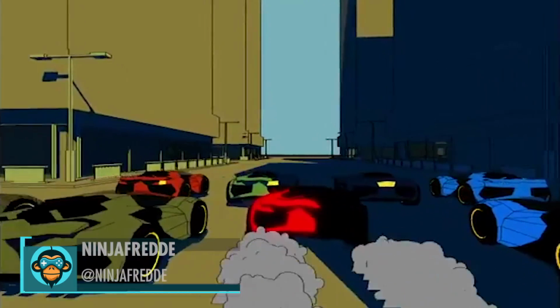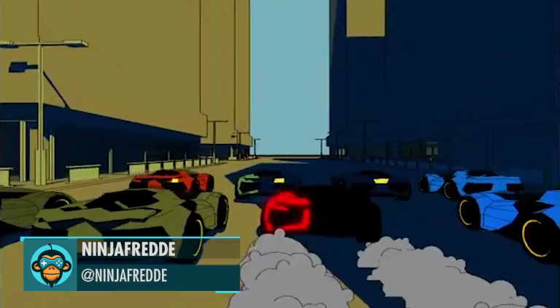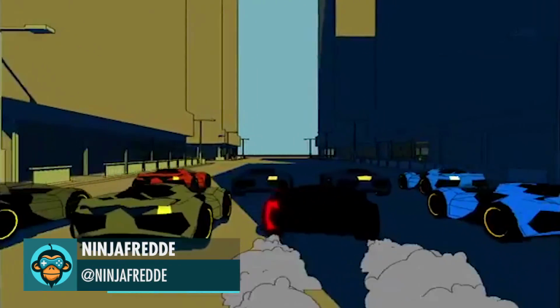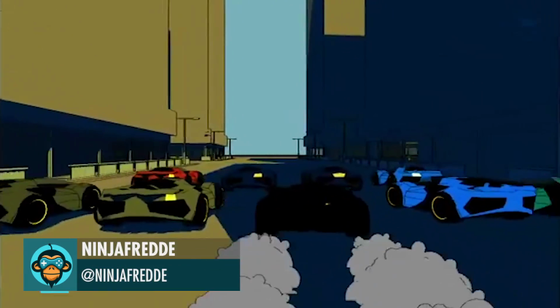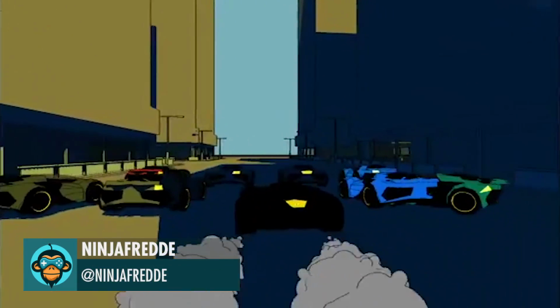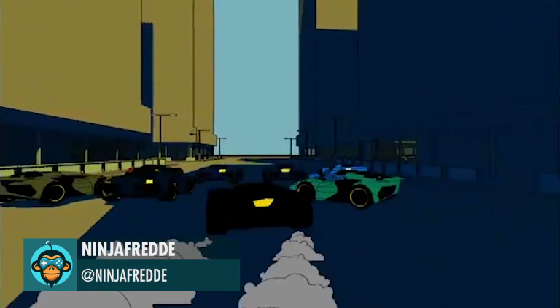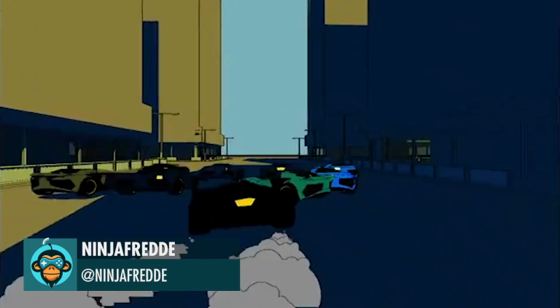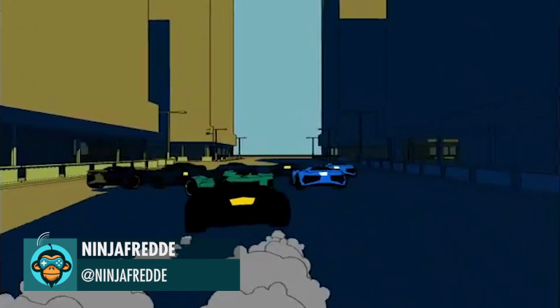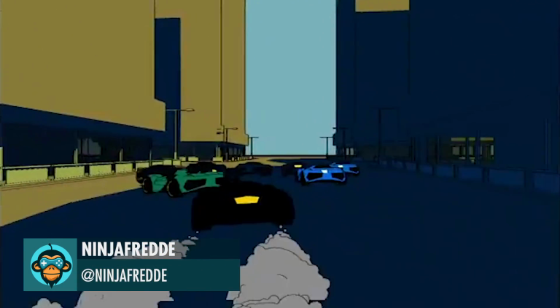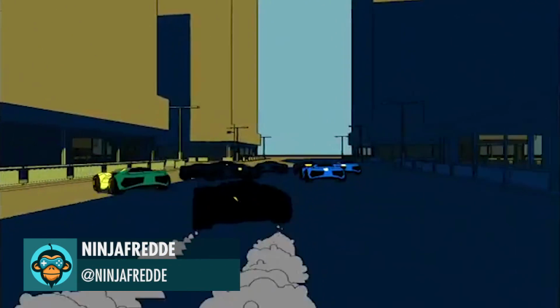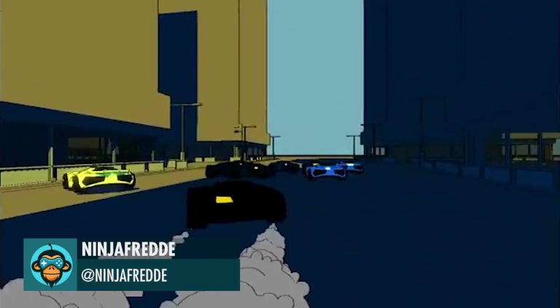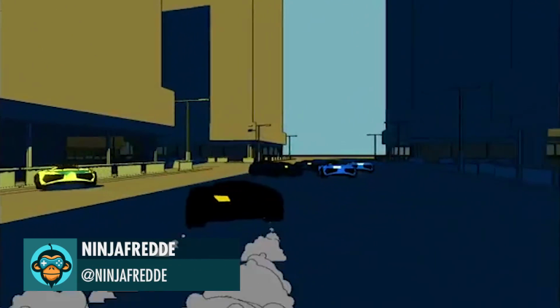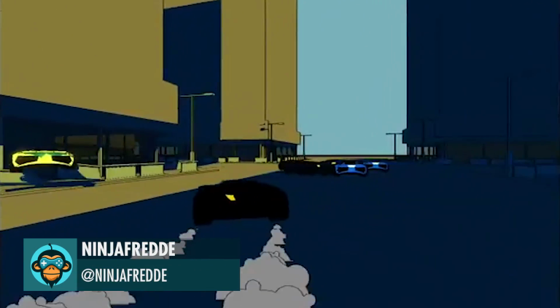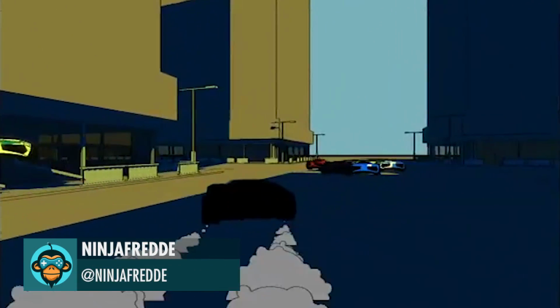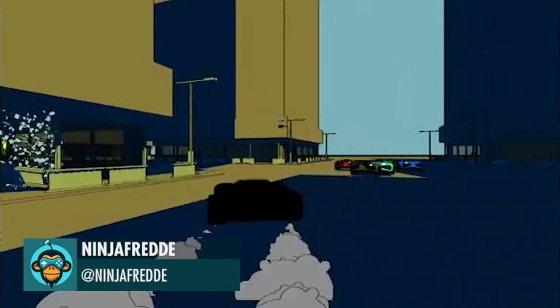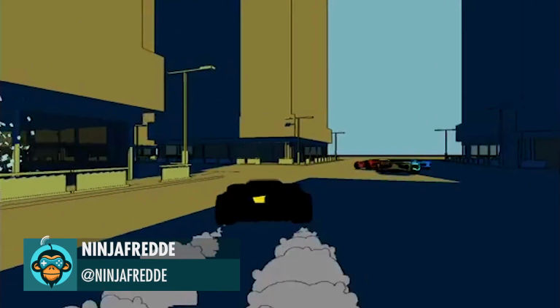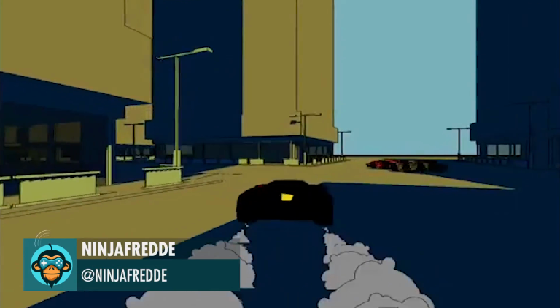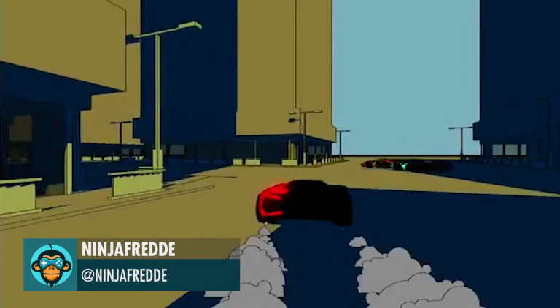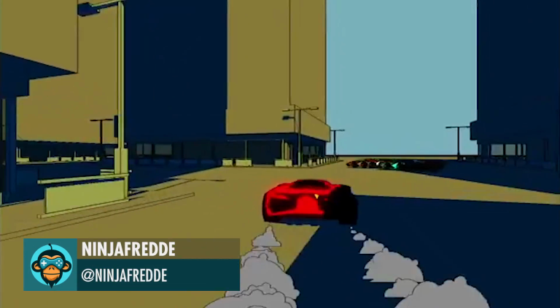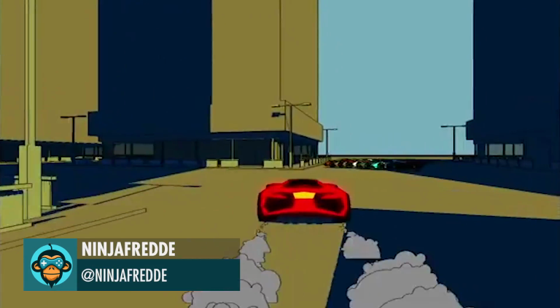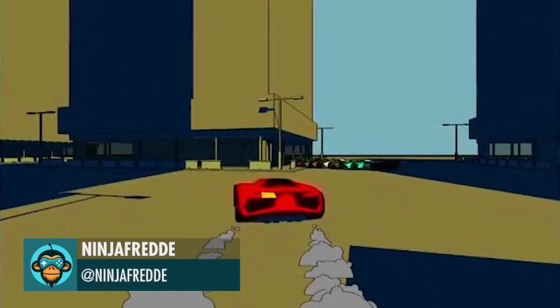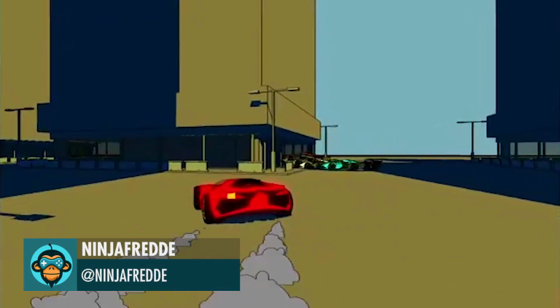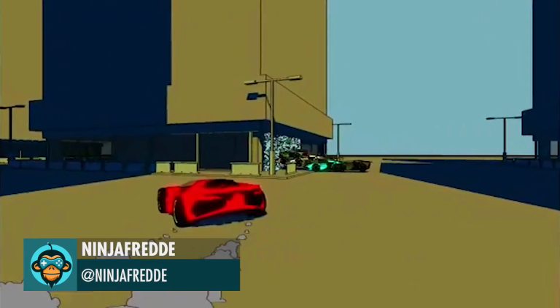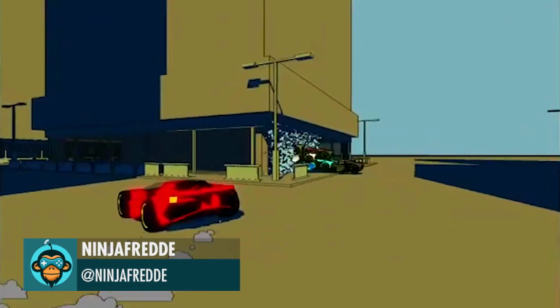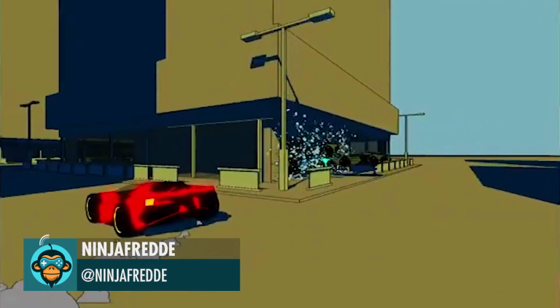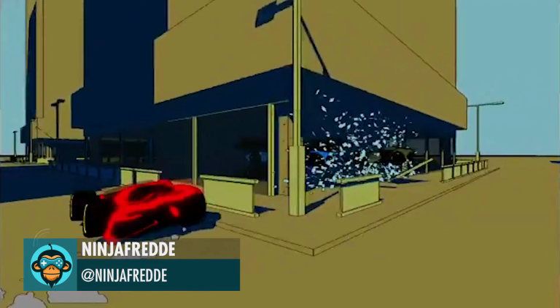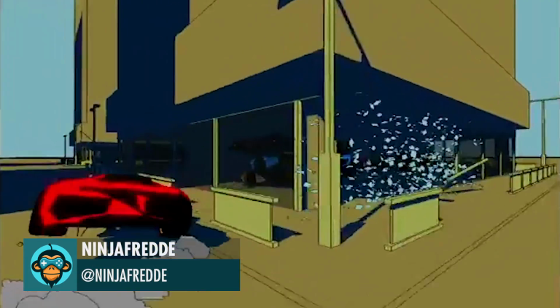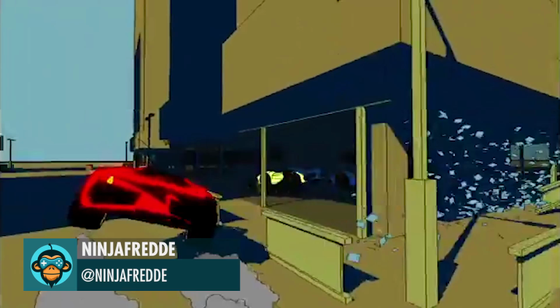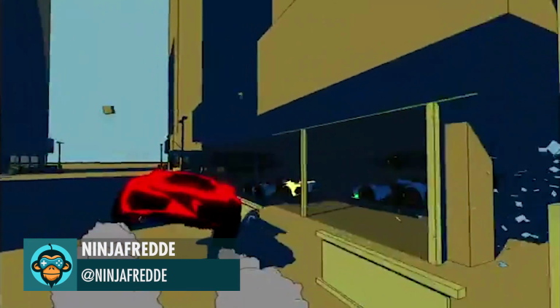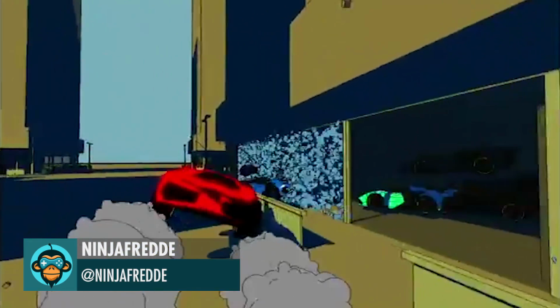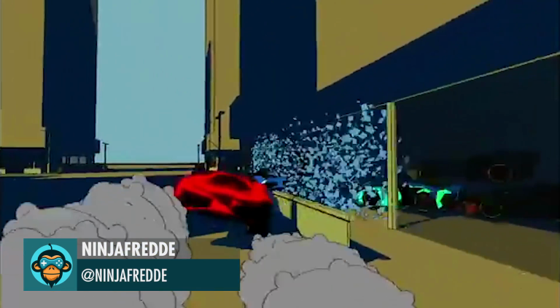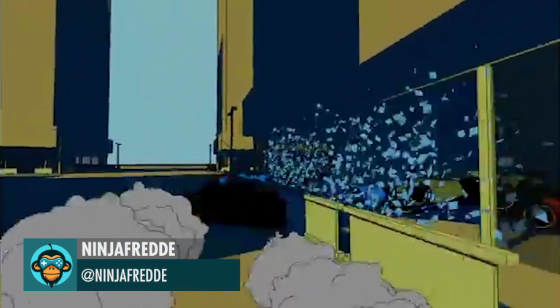Ninja Freddy reveals some amazing glass-shattering AI racer mayhem.